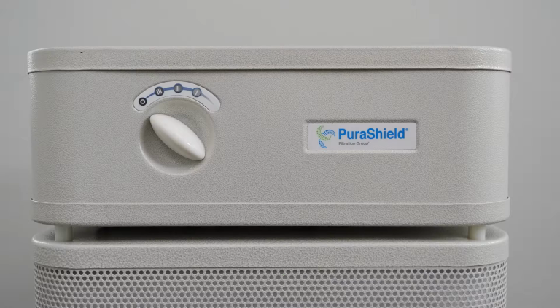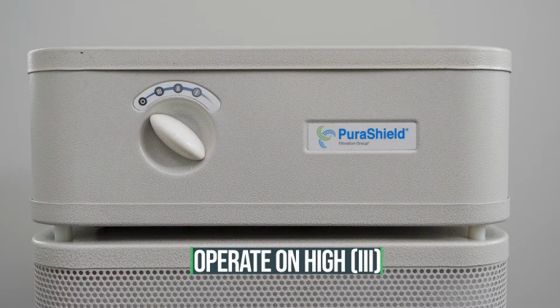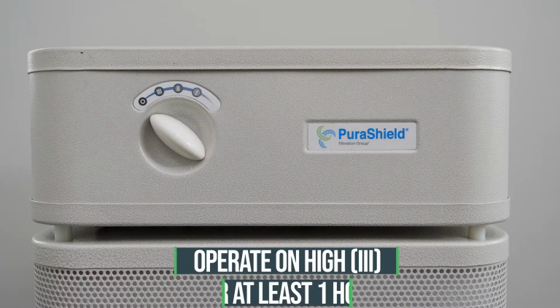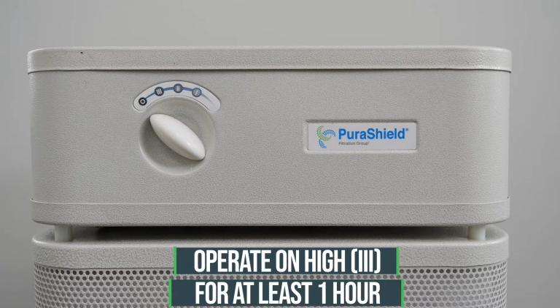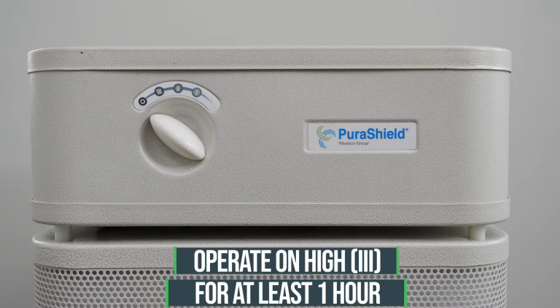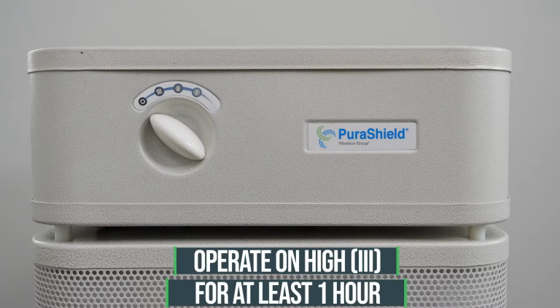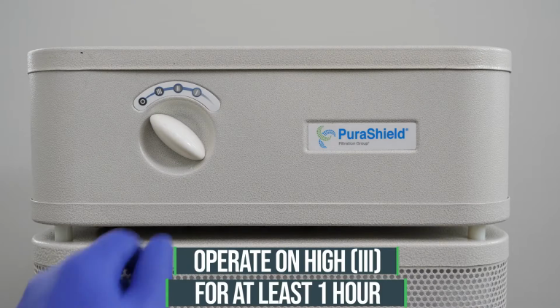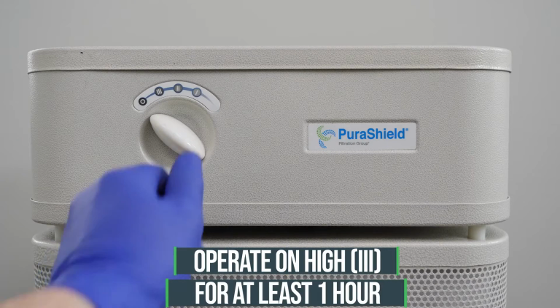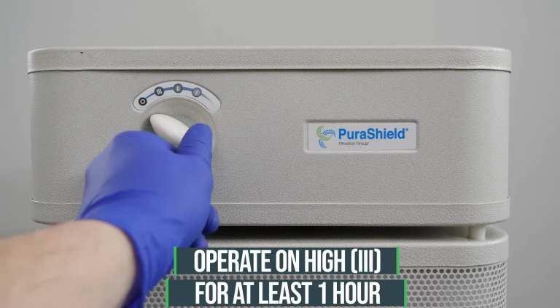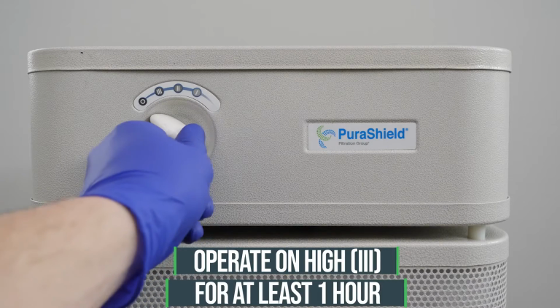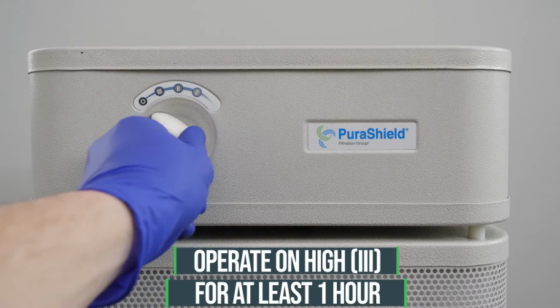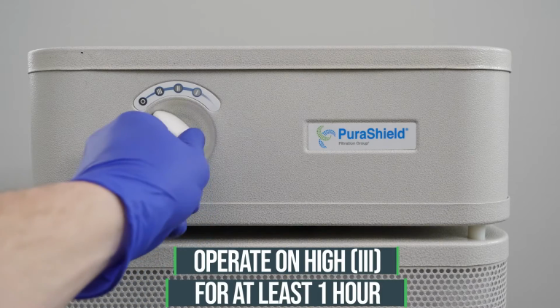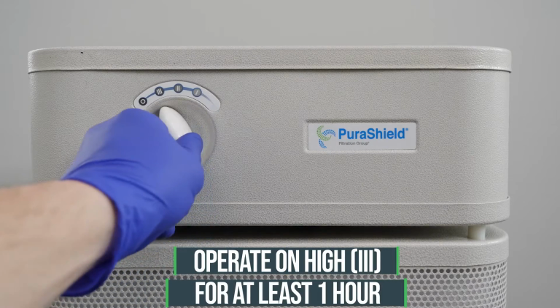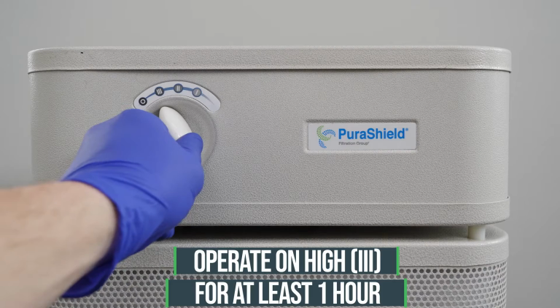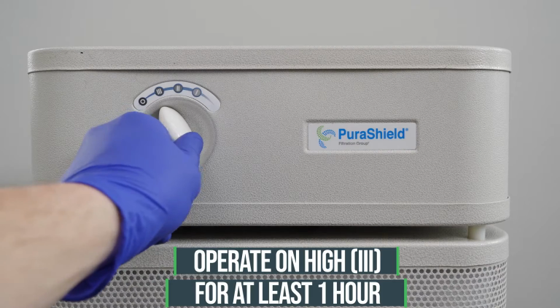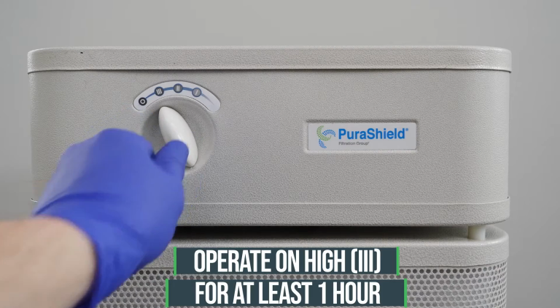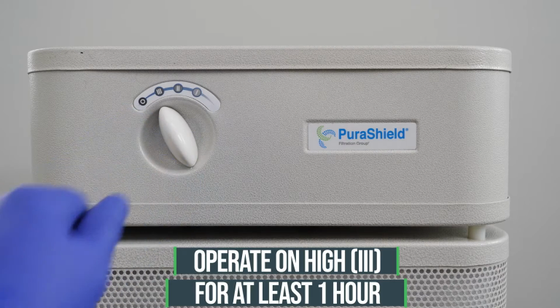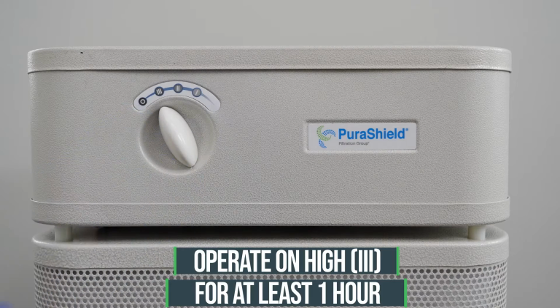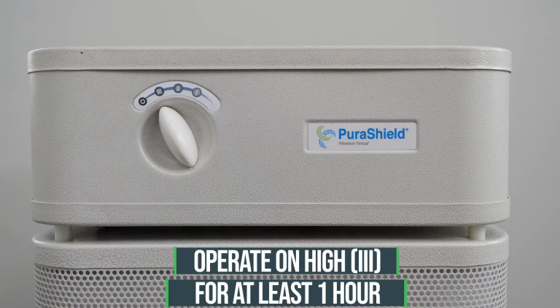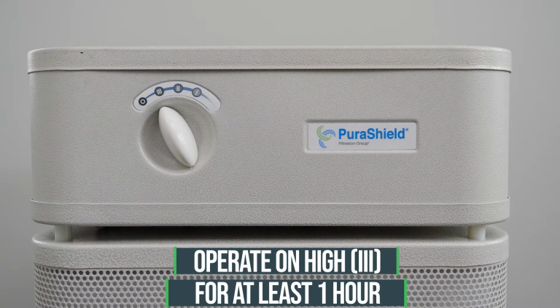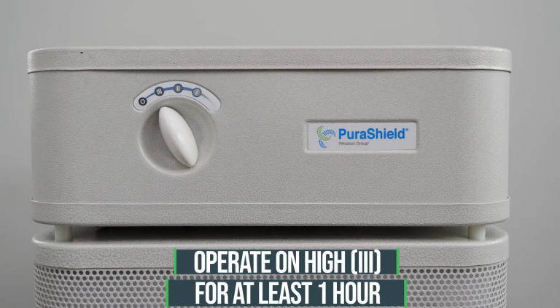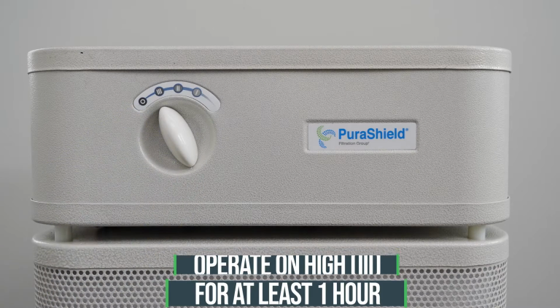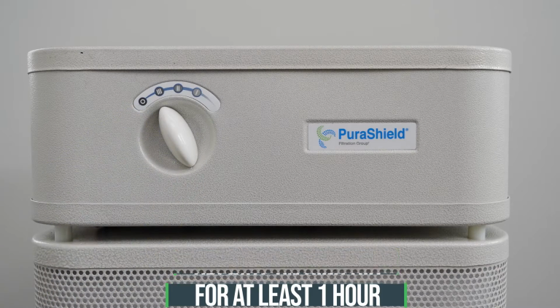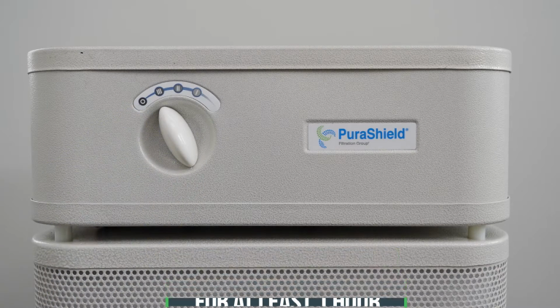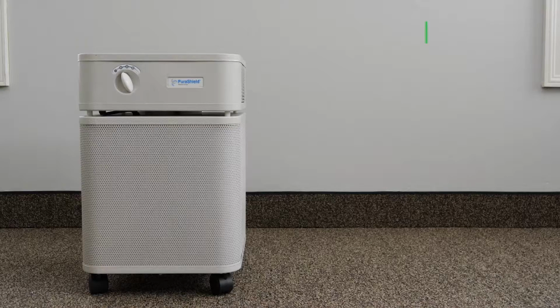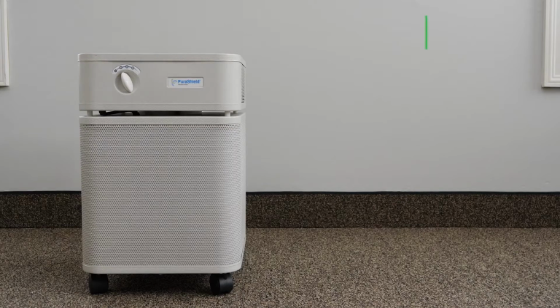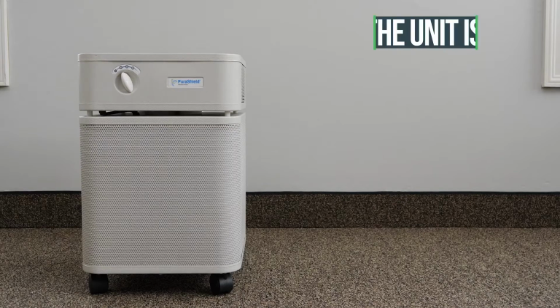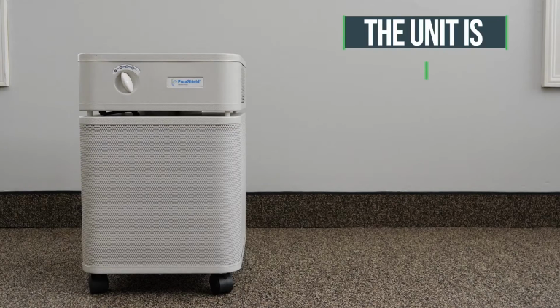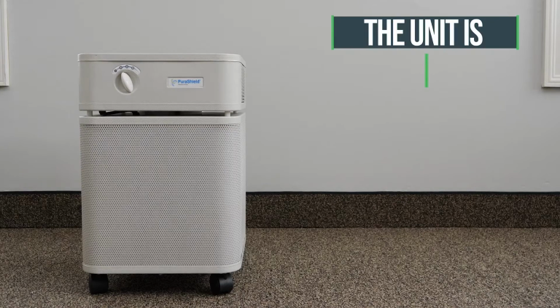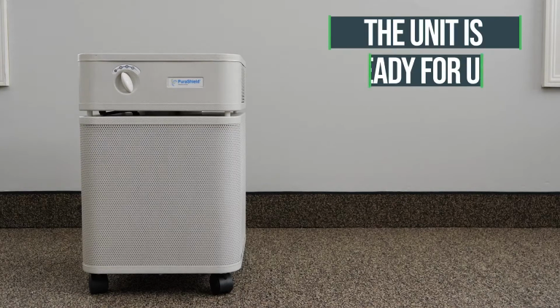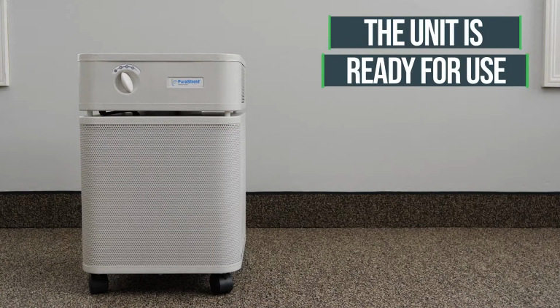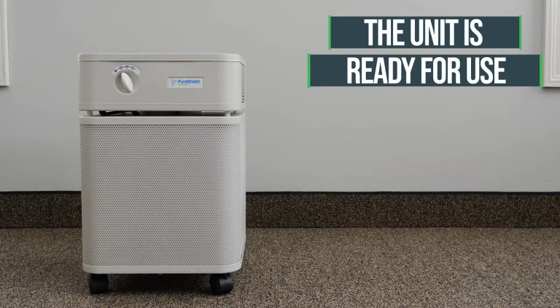Operate the PuraShield 500 air purifier on high for at least one hour and the unit is ready for use.